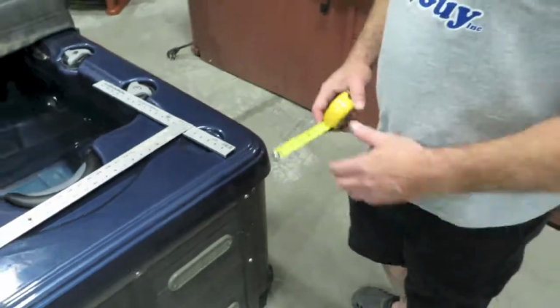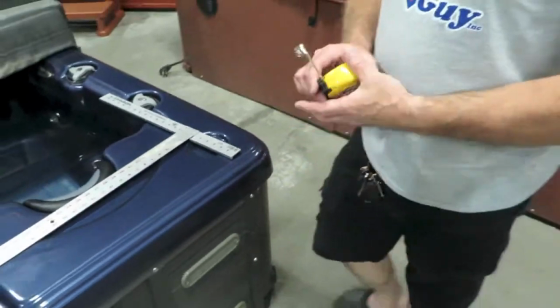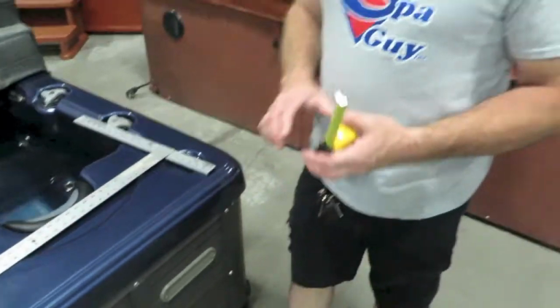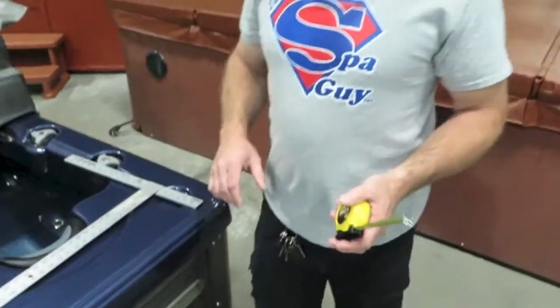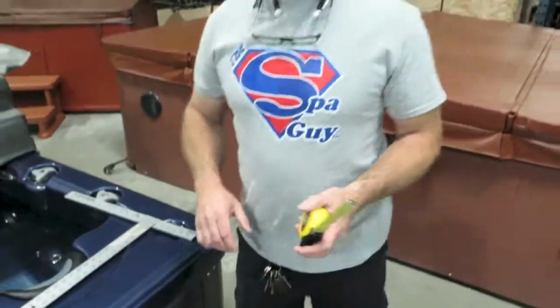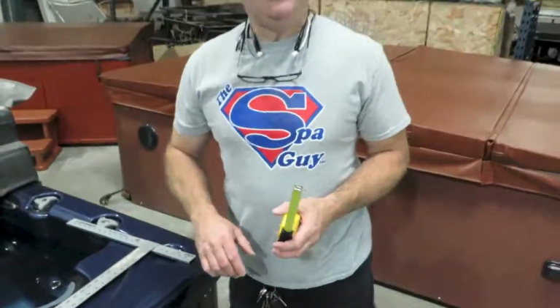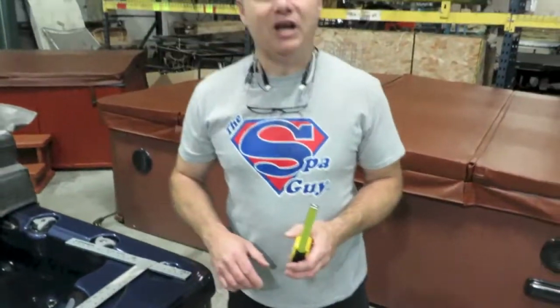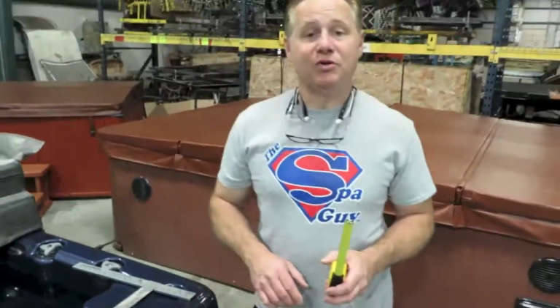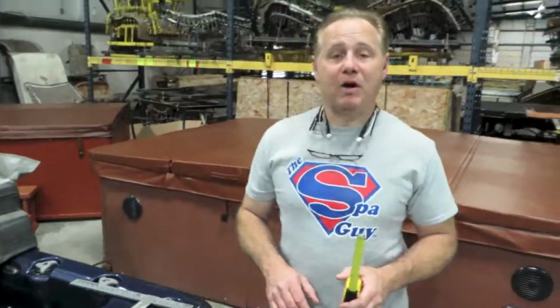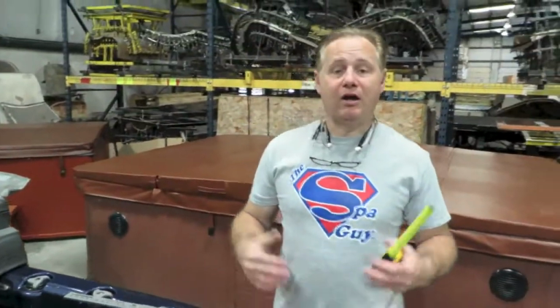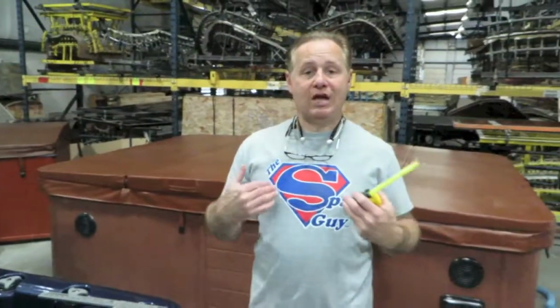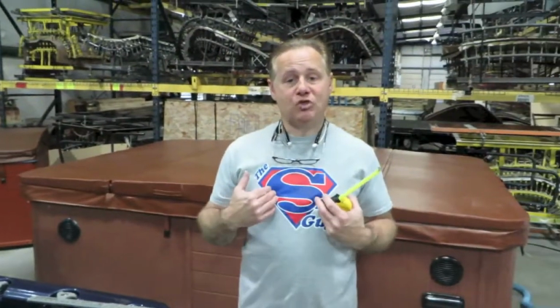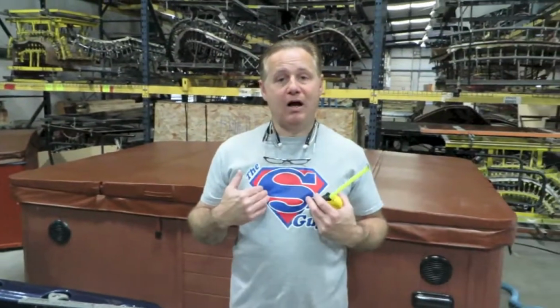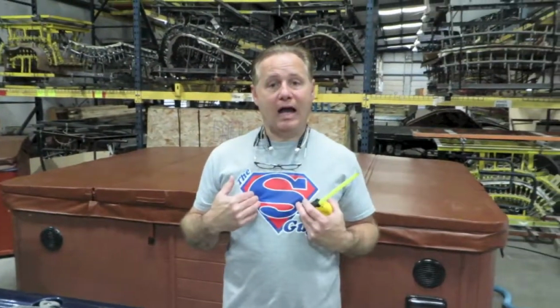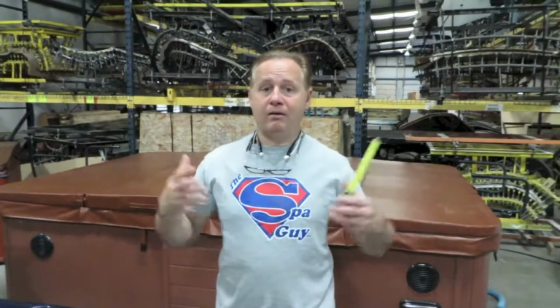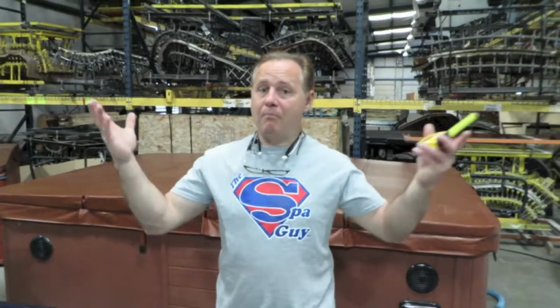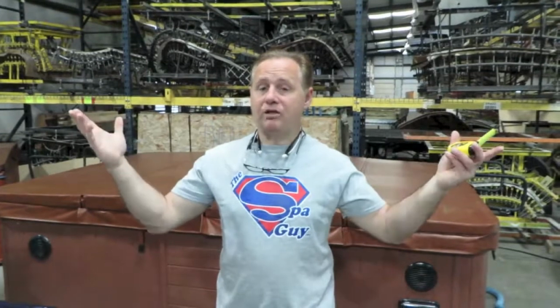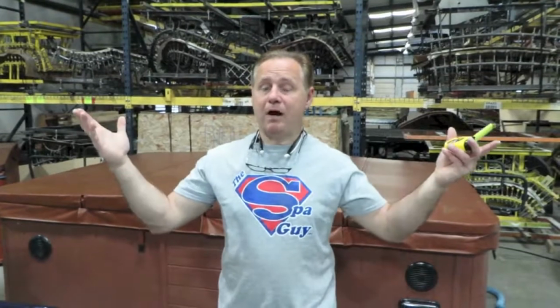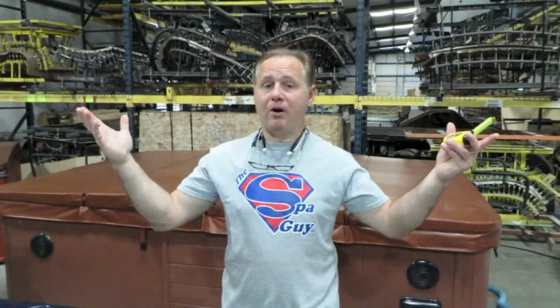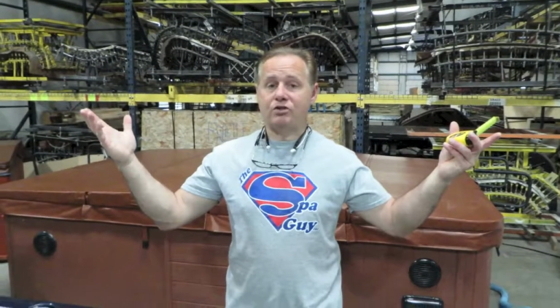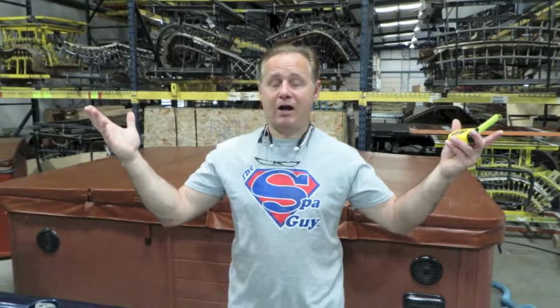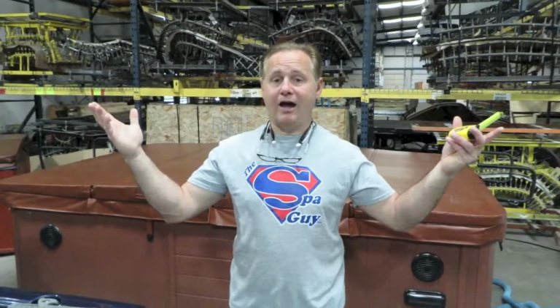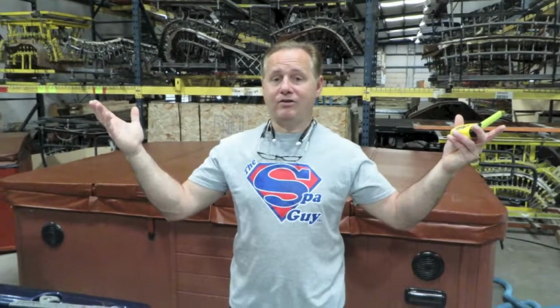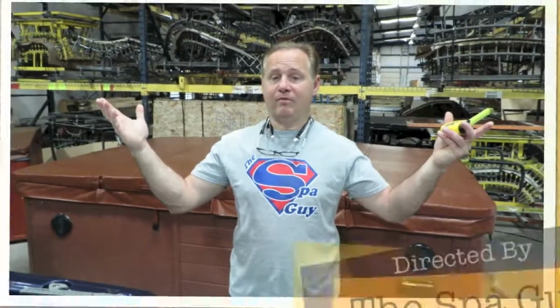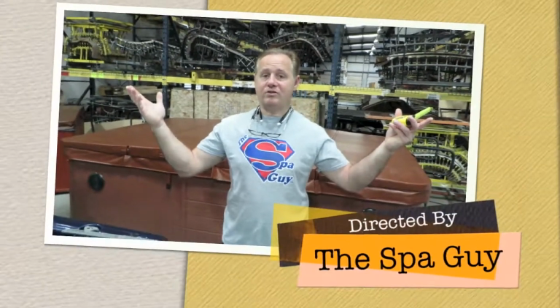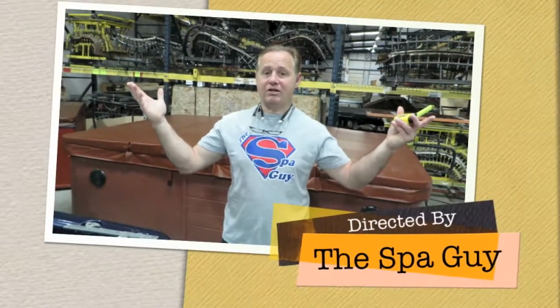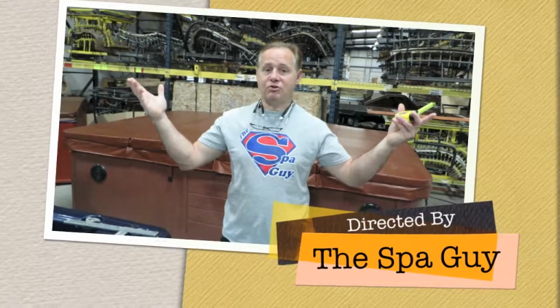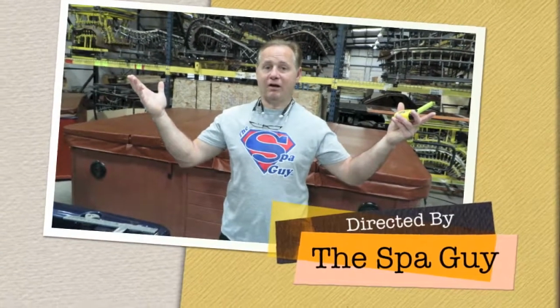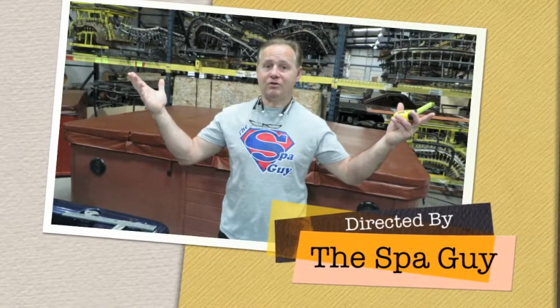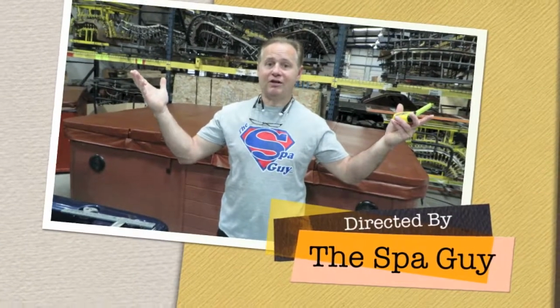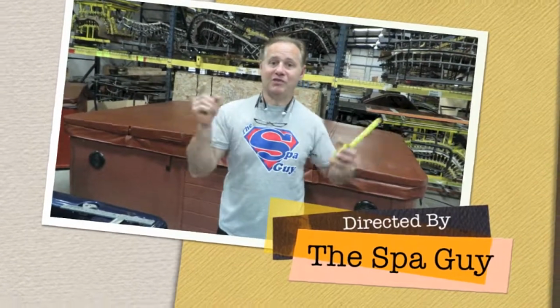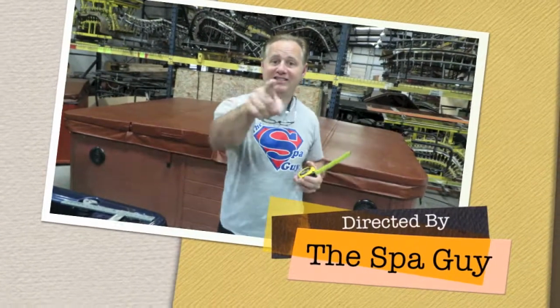Check us out today — we're Nashville Spa Covers. I'm the Spa Guy, American Spa Parts, the Spa Guy, Hot Tub Professor, Nashville Spa Covers. Come see us.